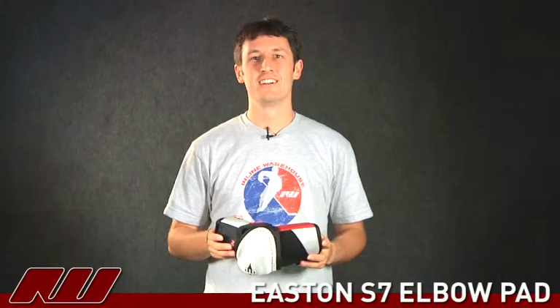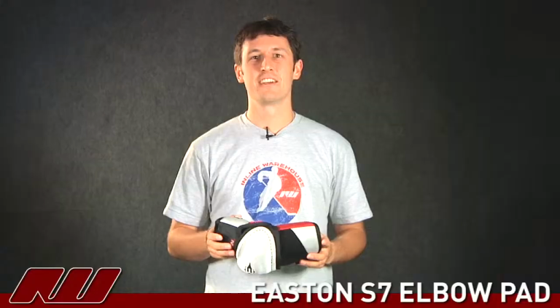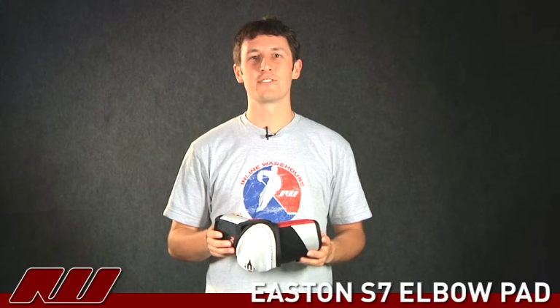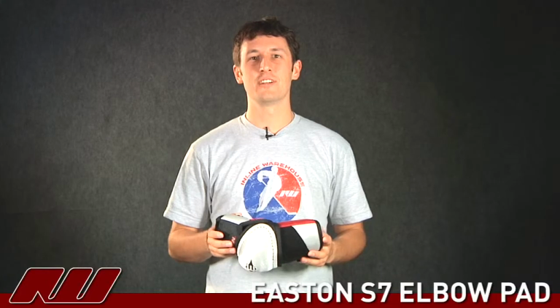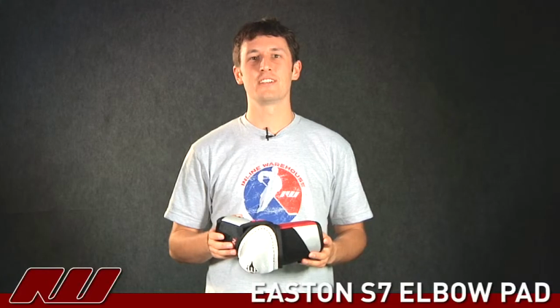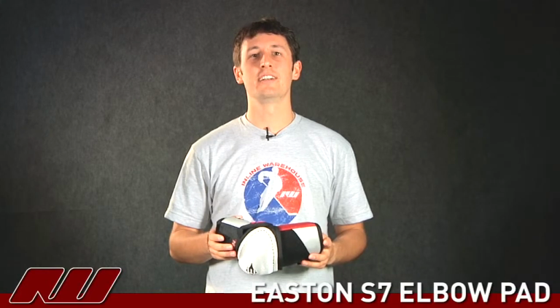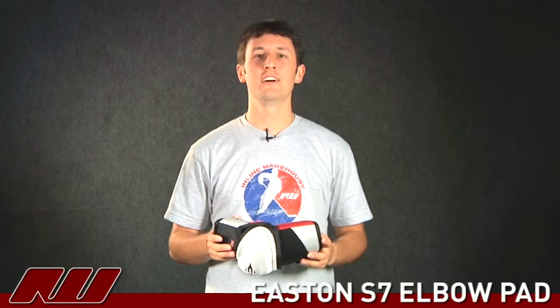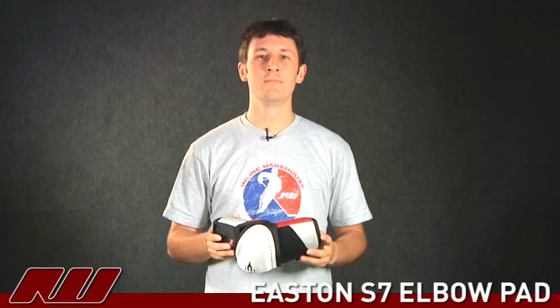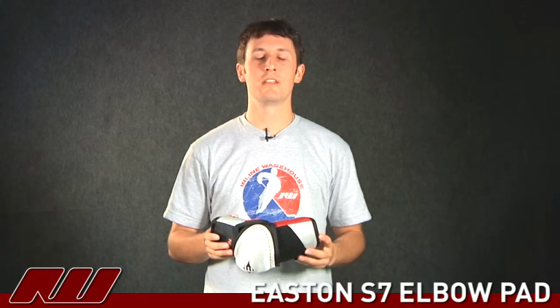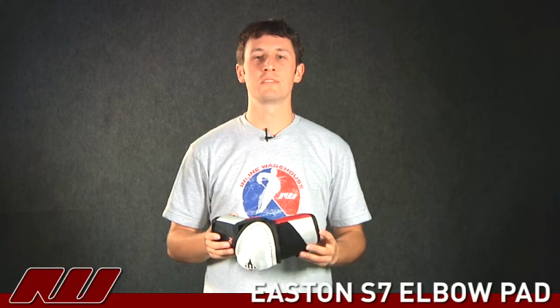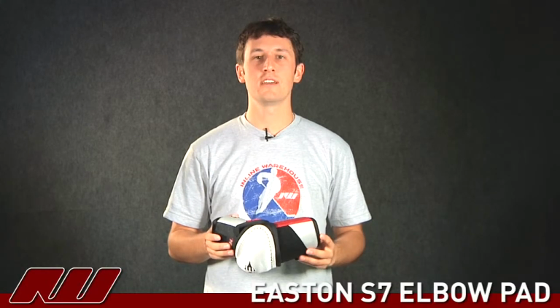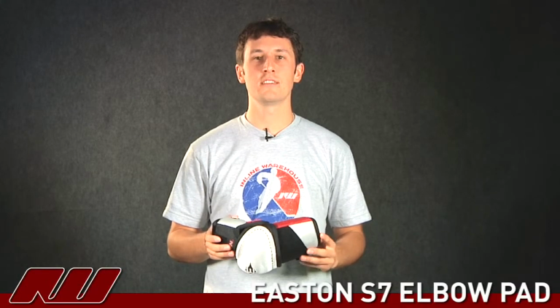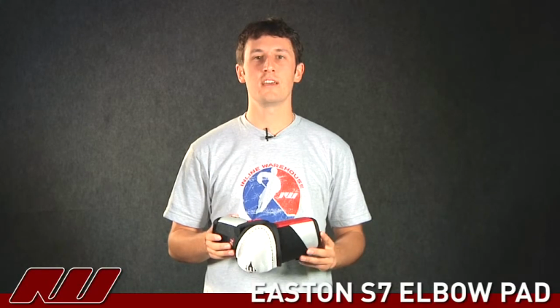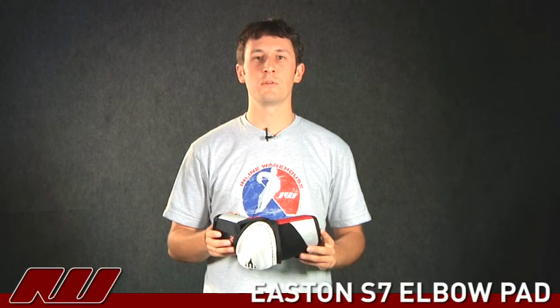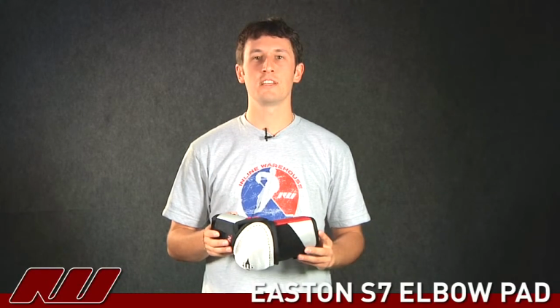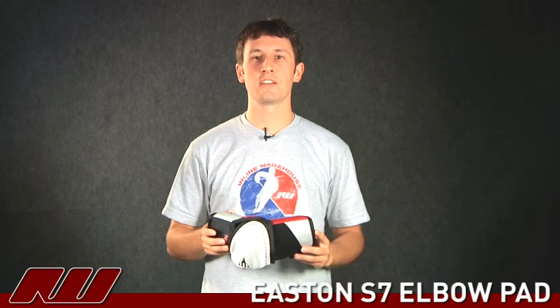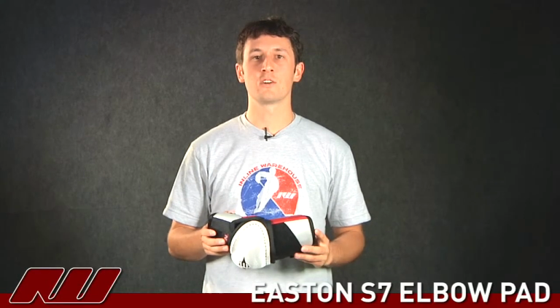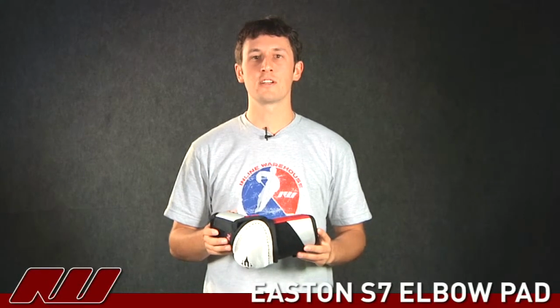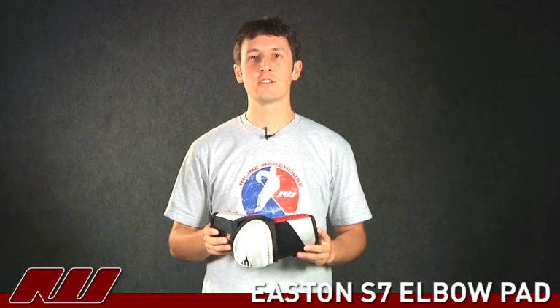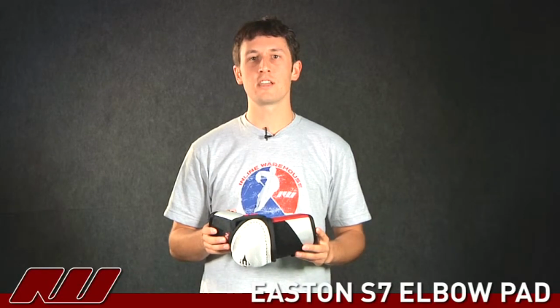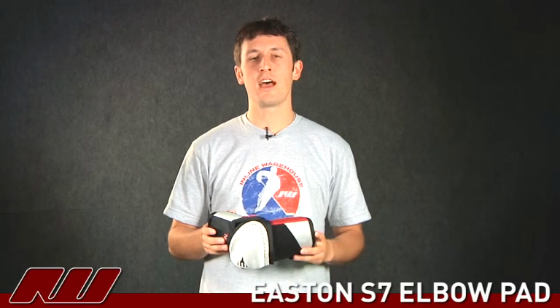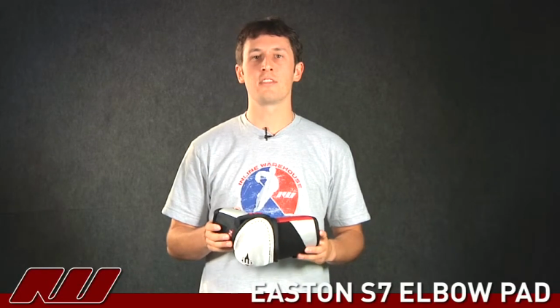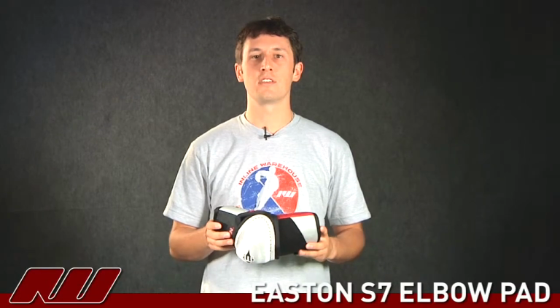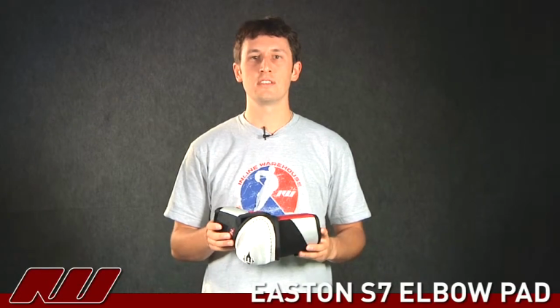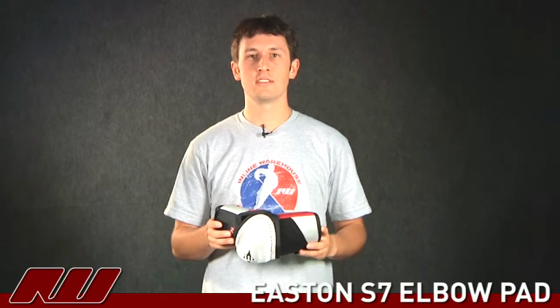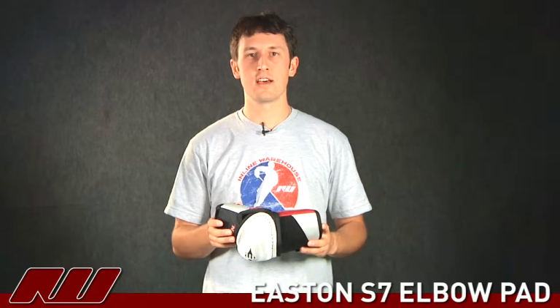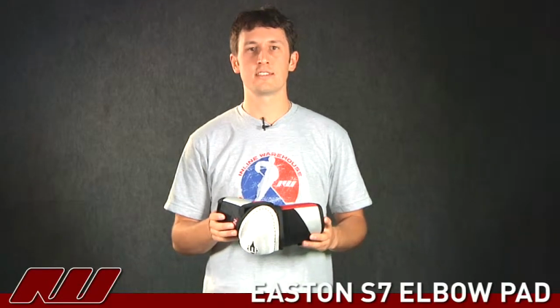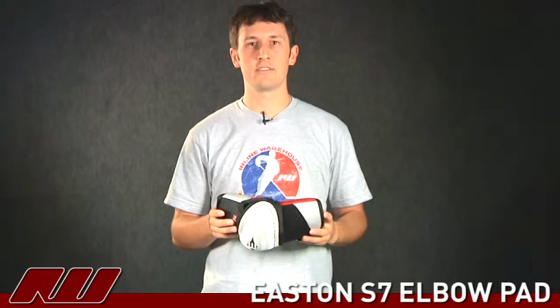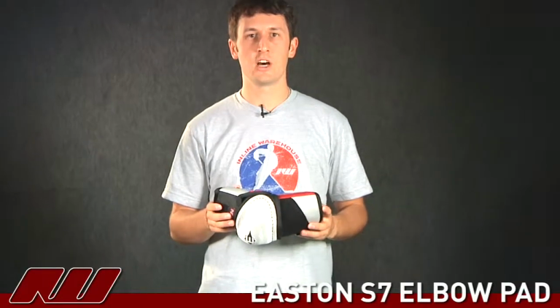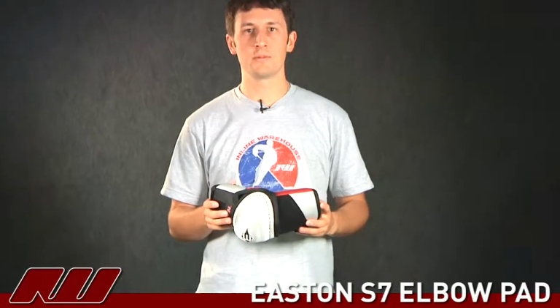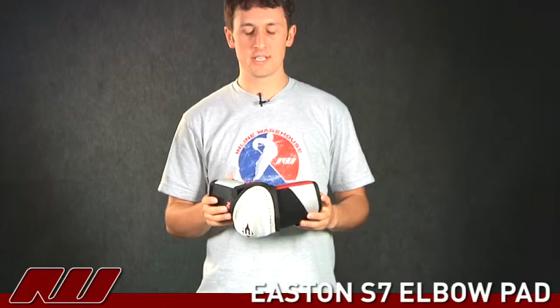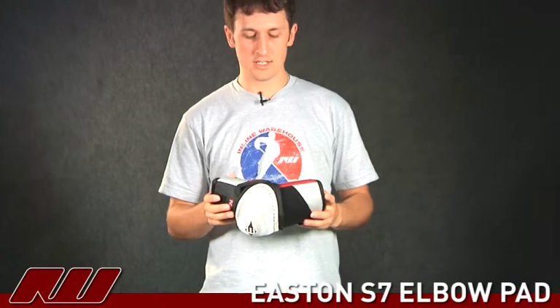Thanks for joining us at iDub. My name is Tyson and we're taking a quick look at the Easton S7 elbow protector.